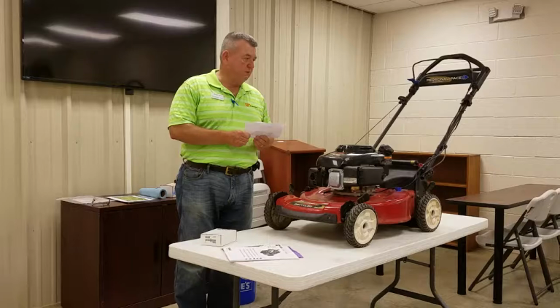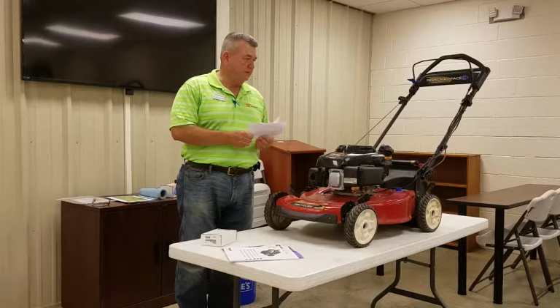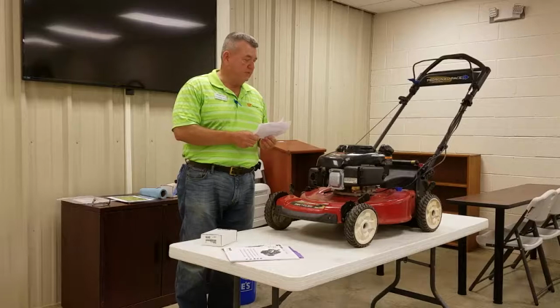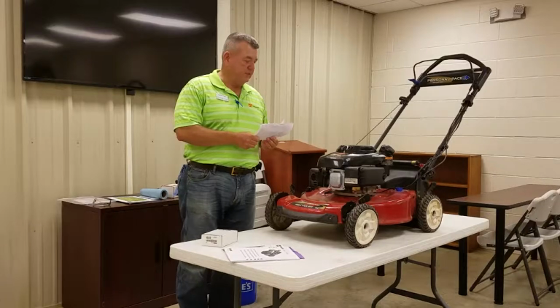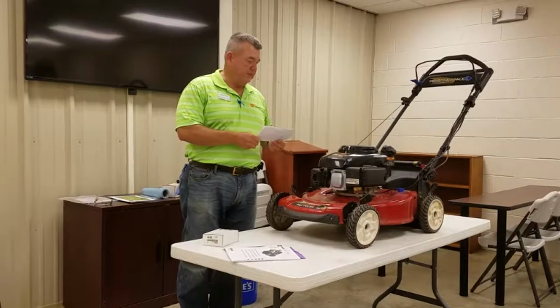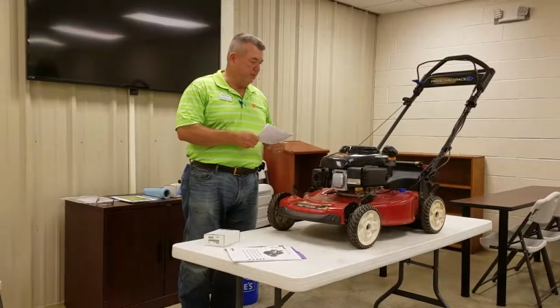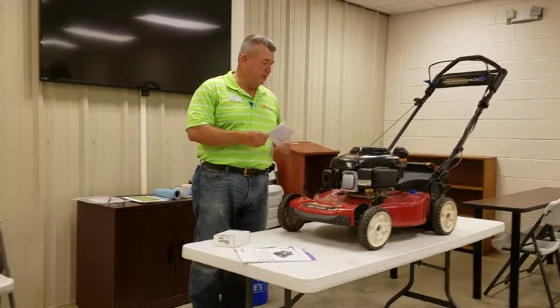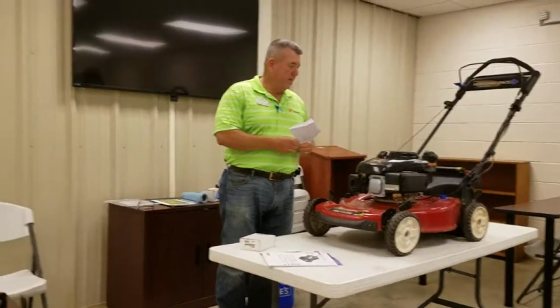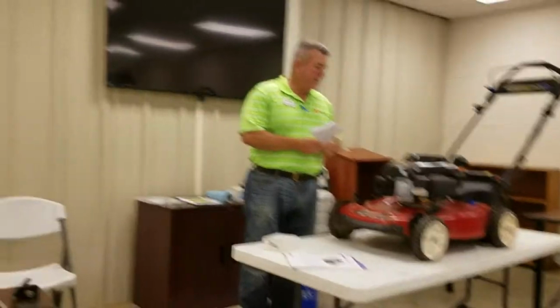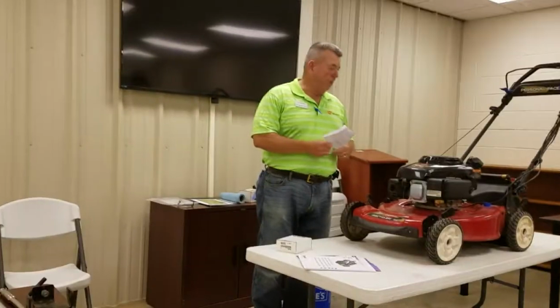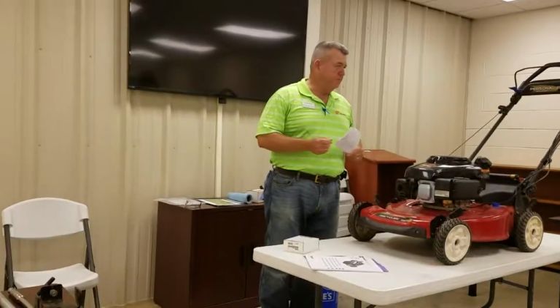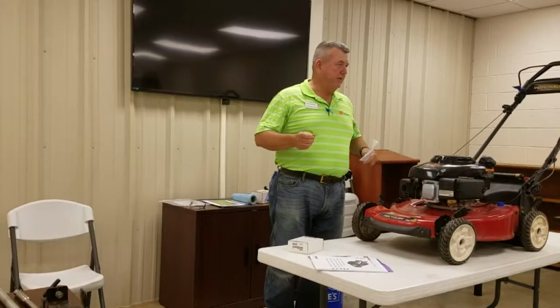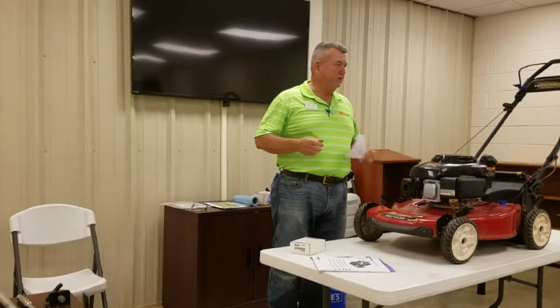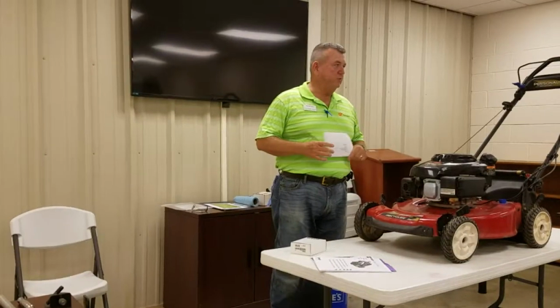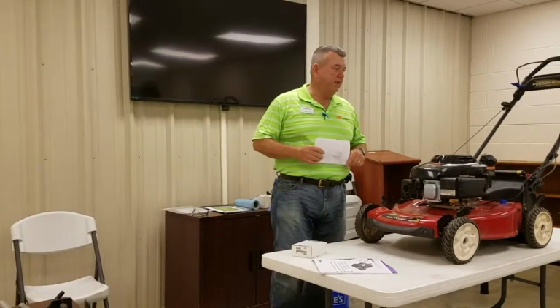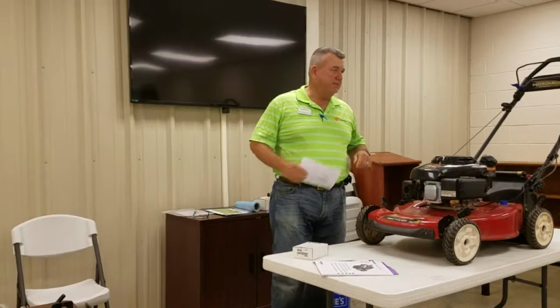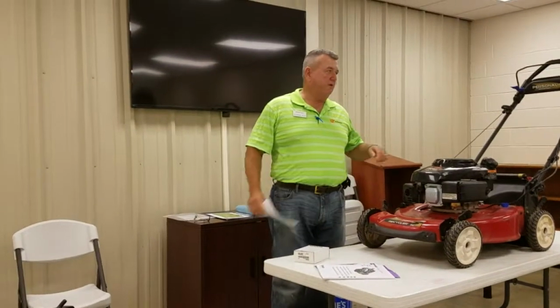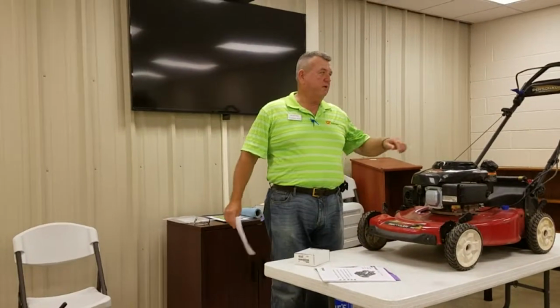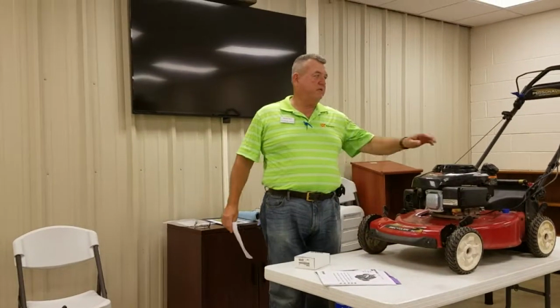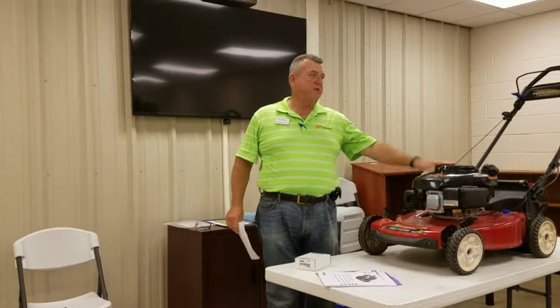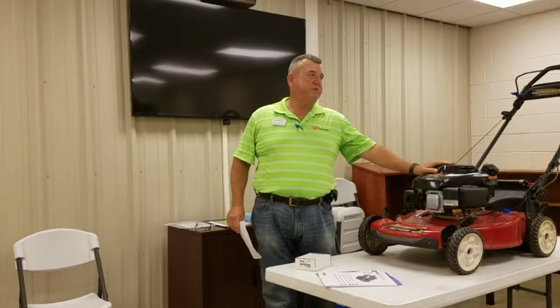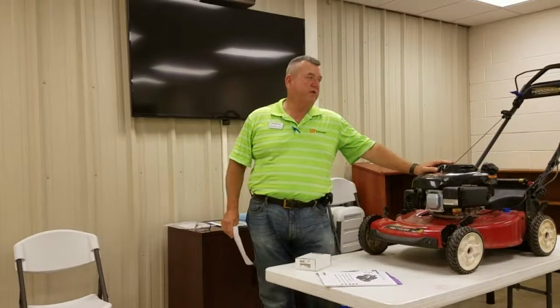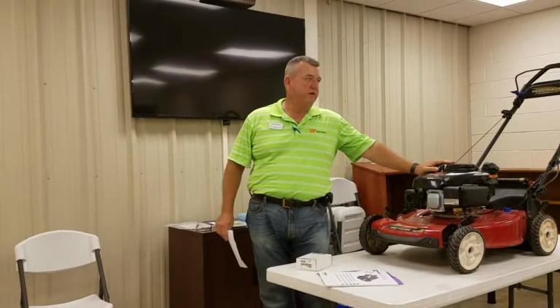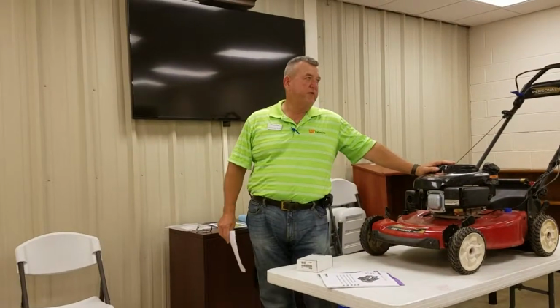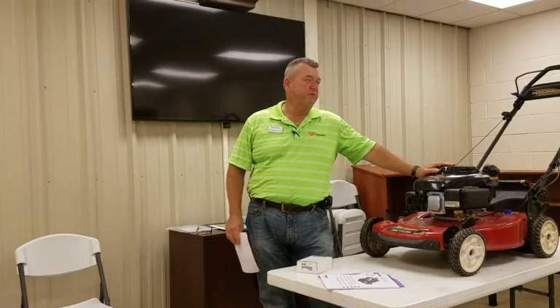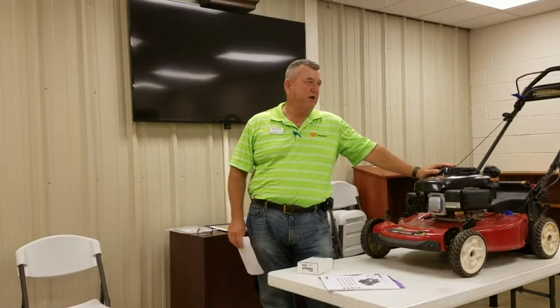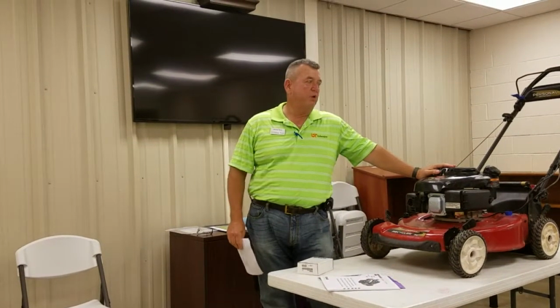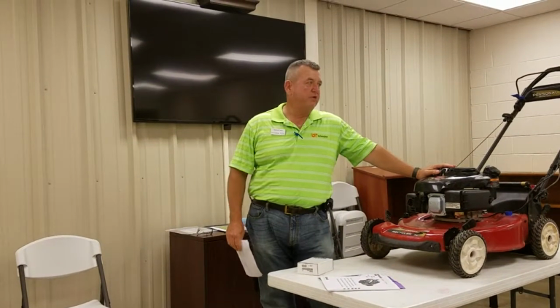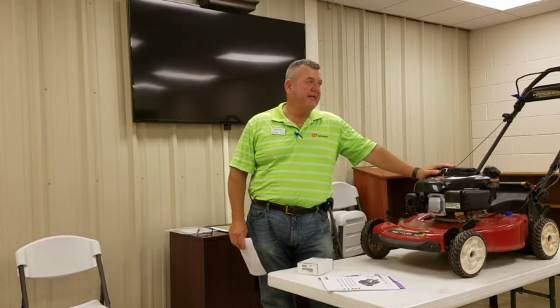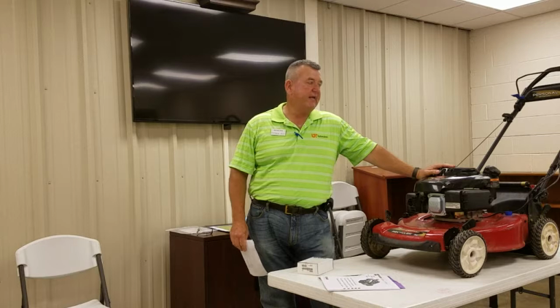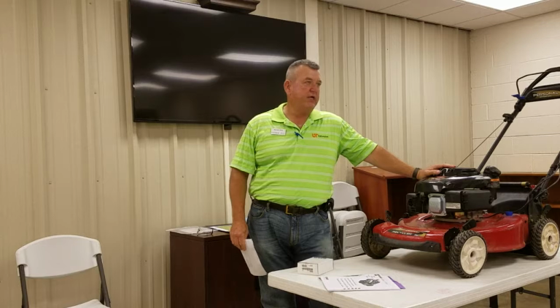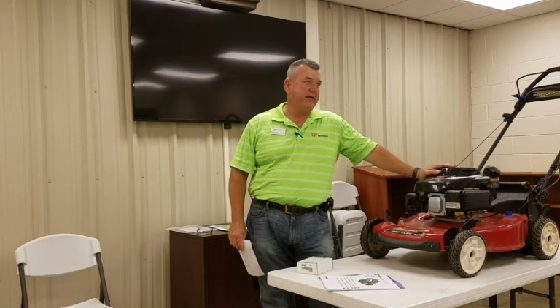Hello, I'm Mr. David here, and we're going to spend the next few days talking on this subject to keep the lawnmower running and cutting.